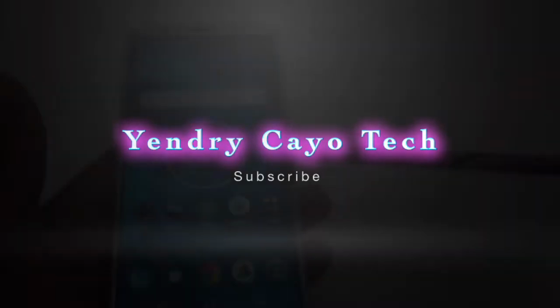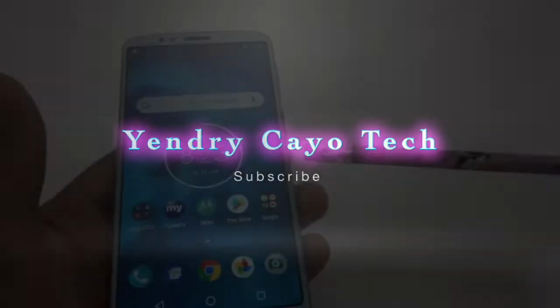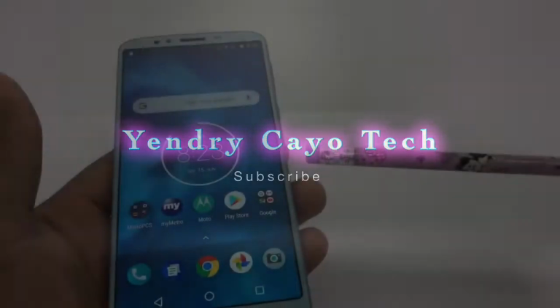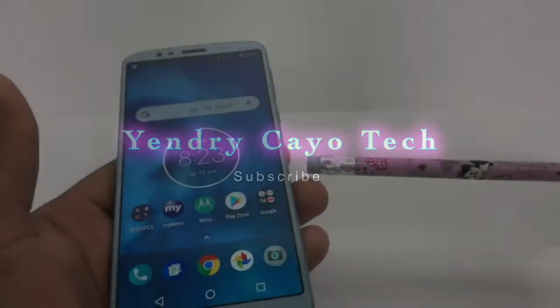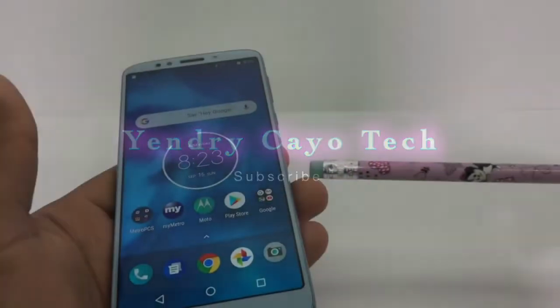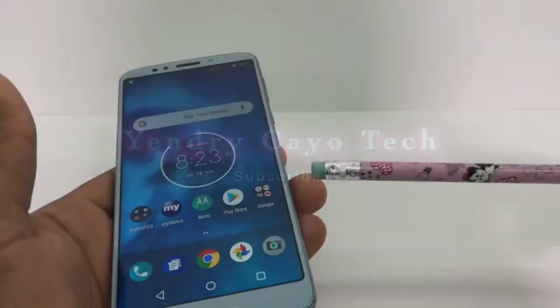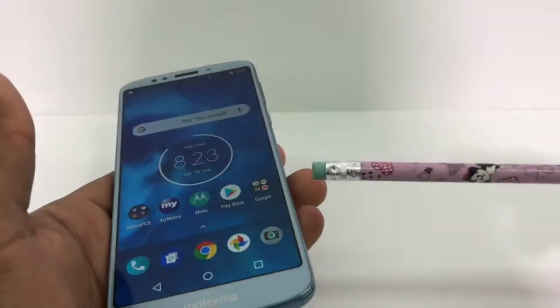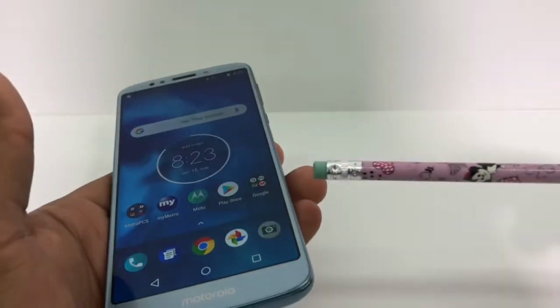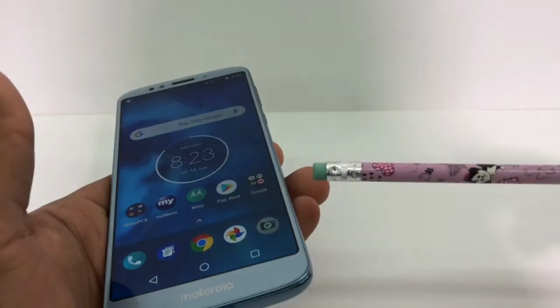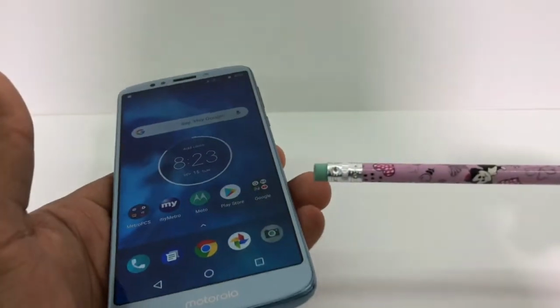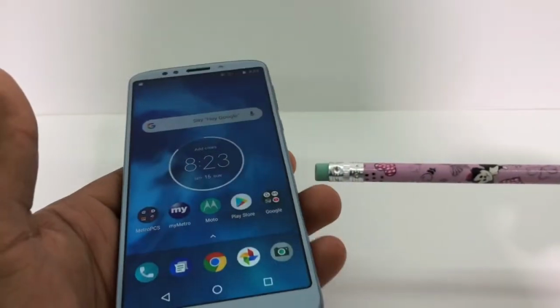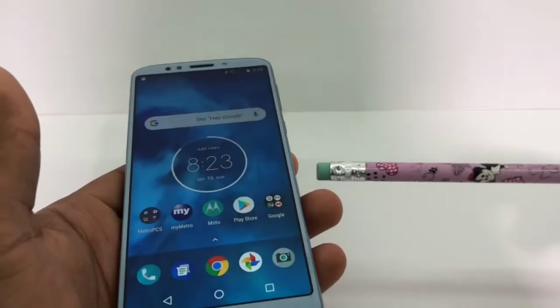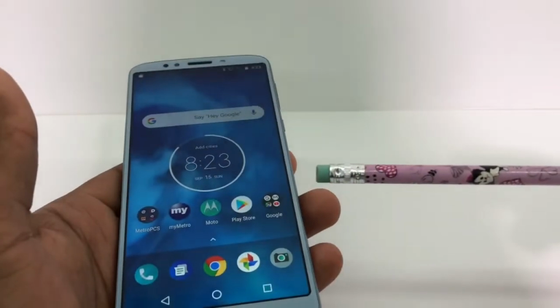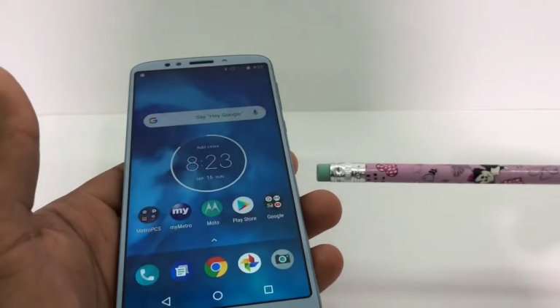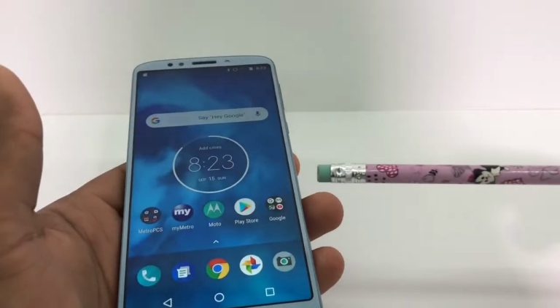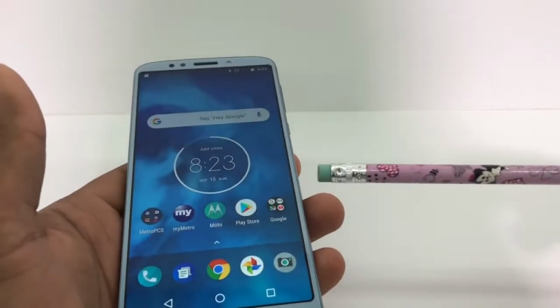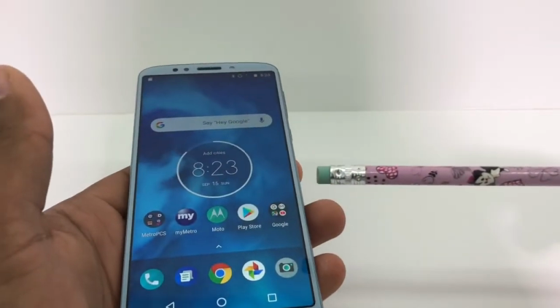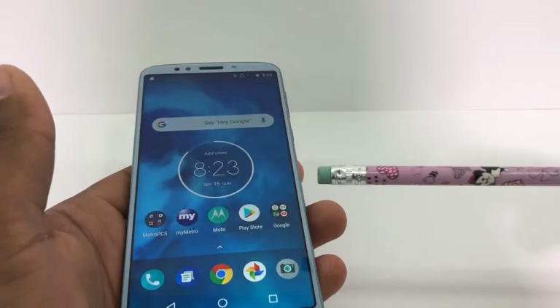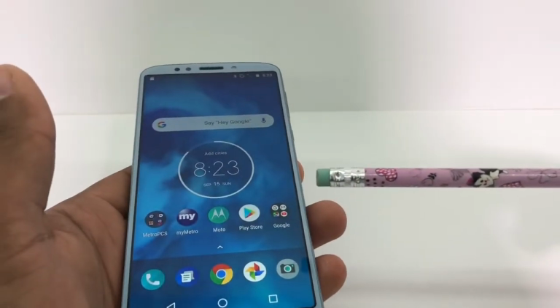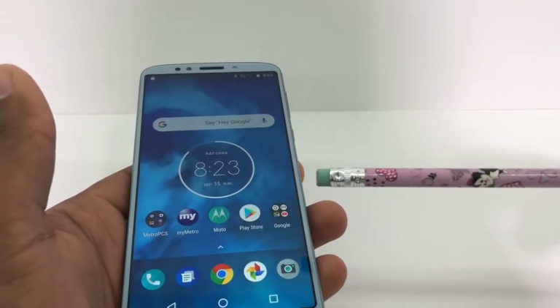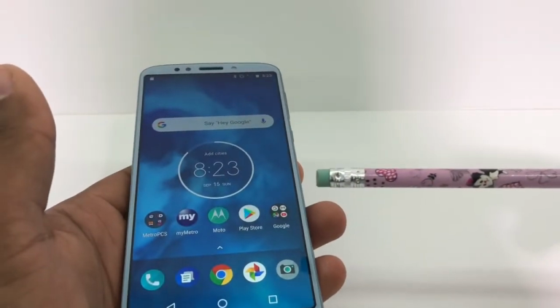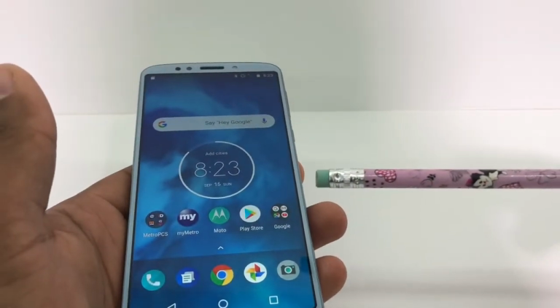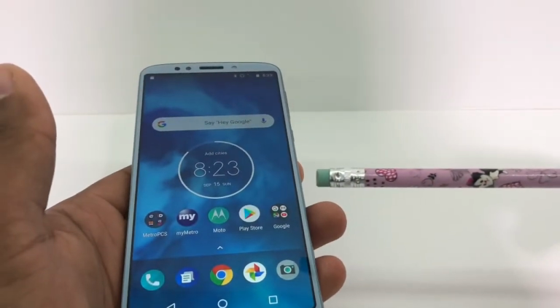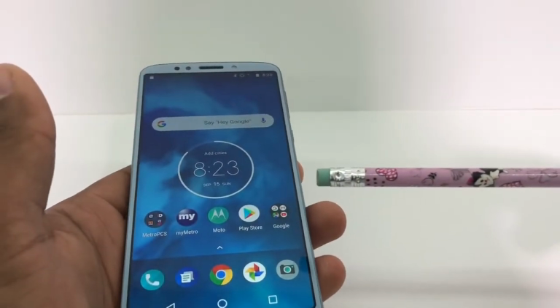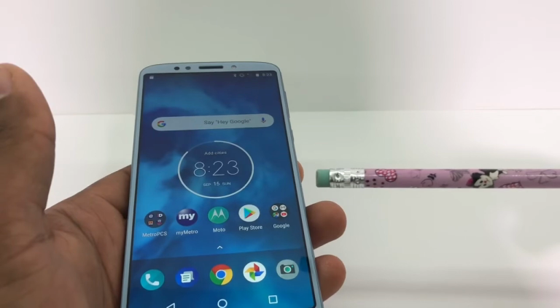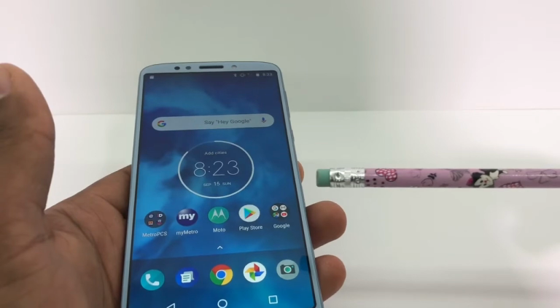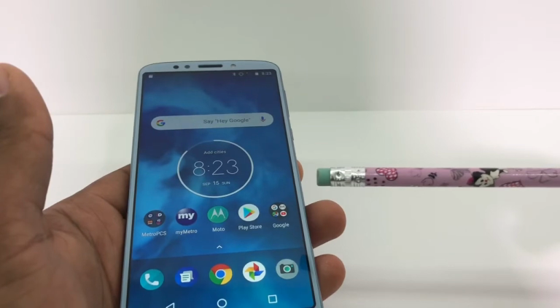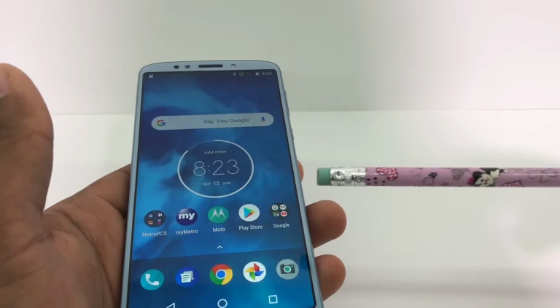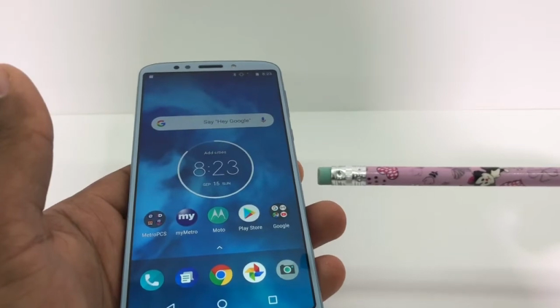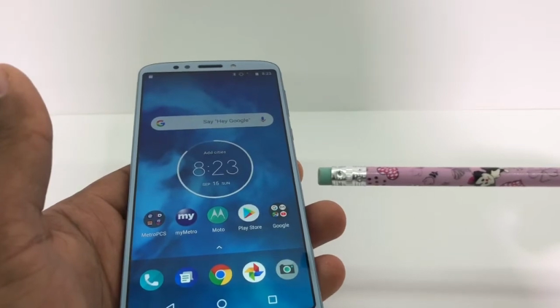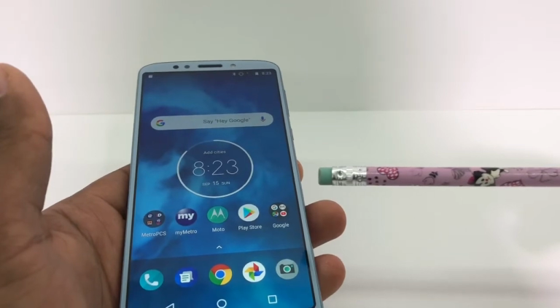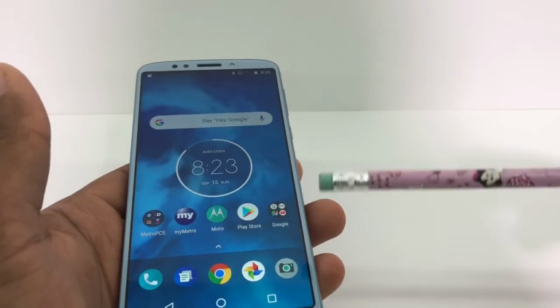Hi guys, today I'm gonna show you what you need to do if your Android phone won't recognize the memory card.